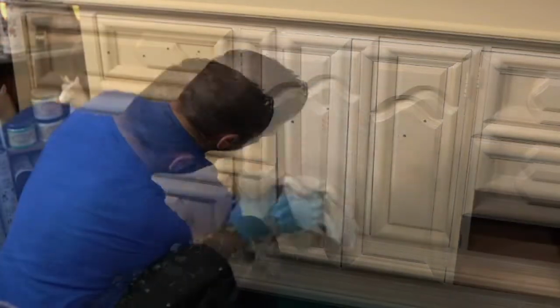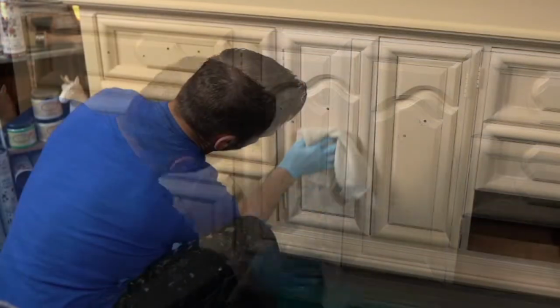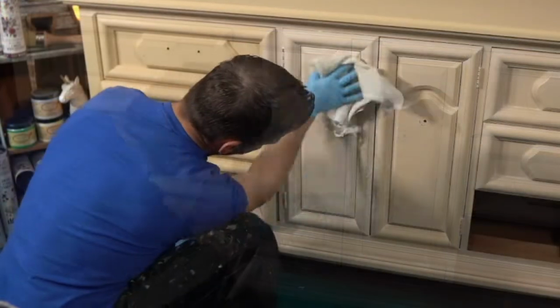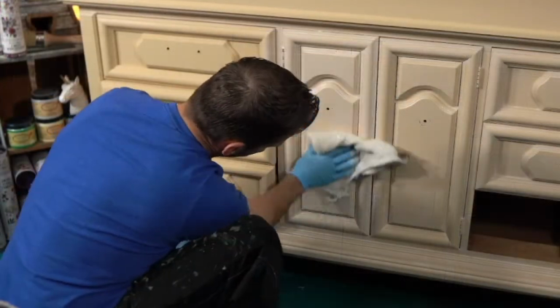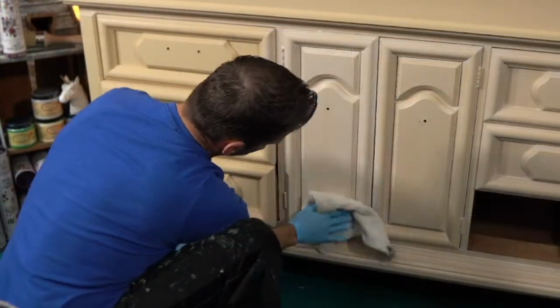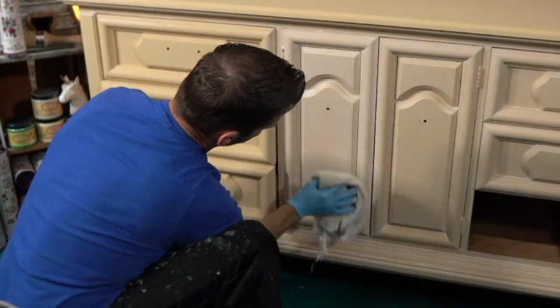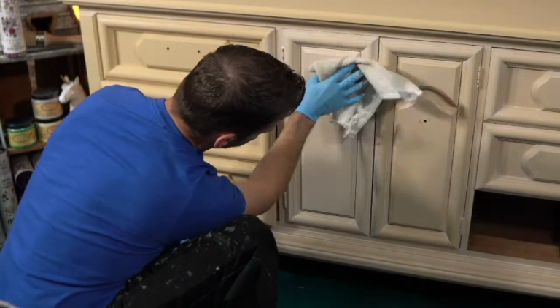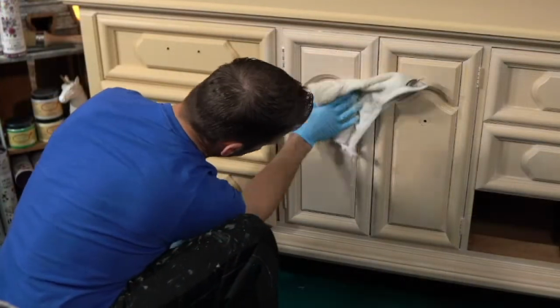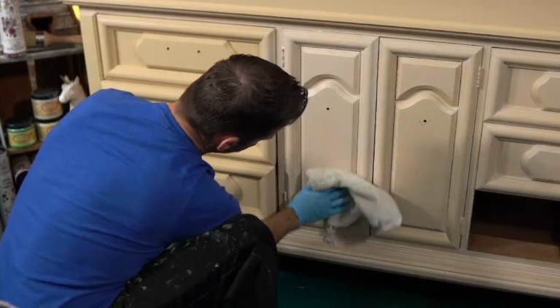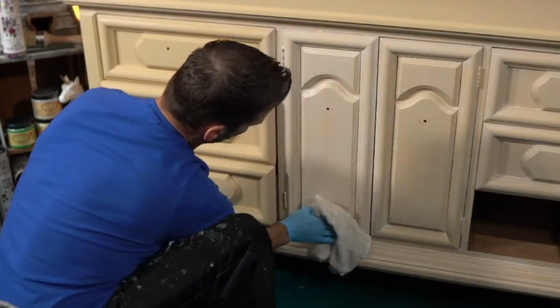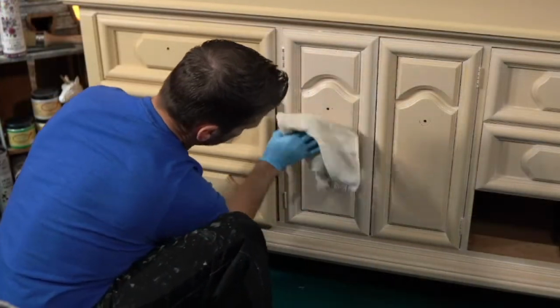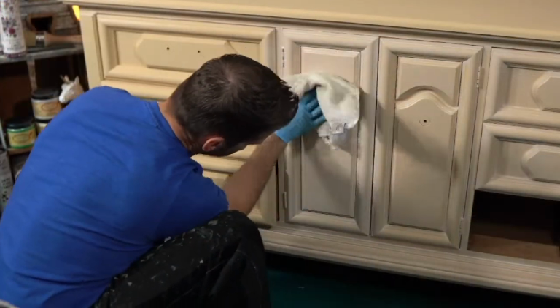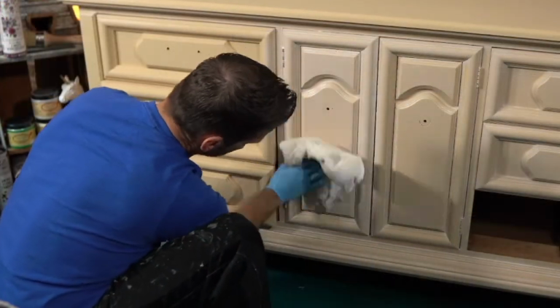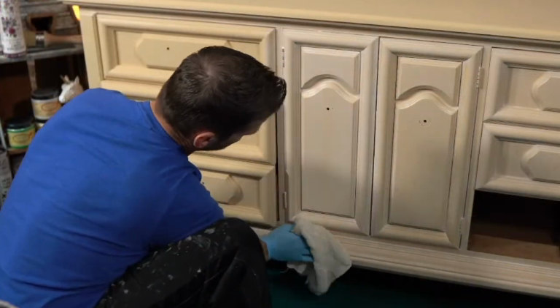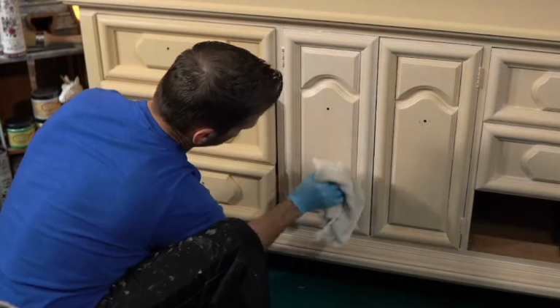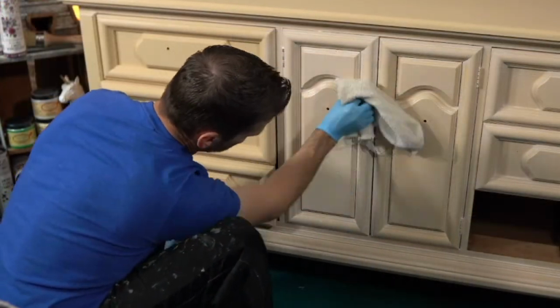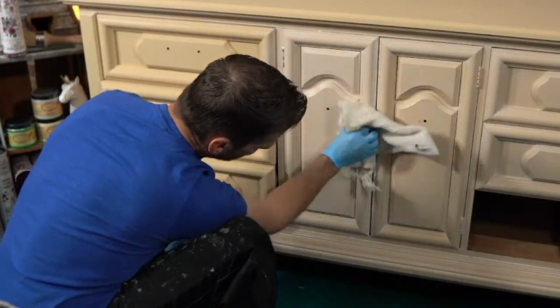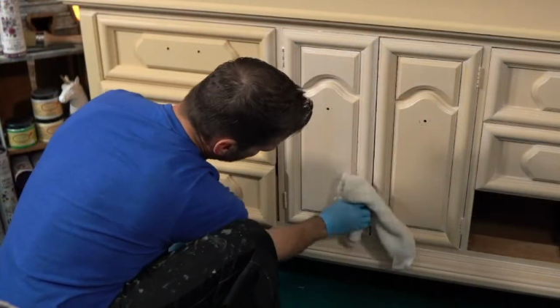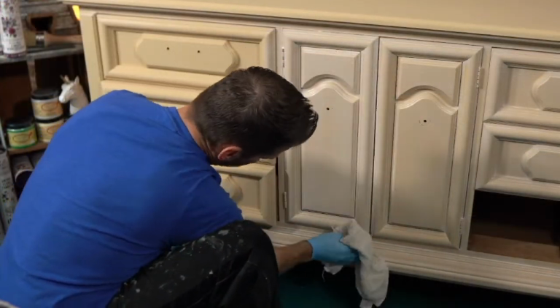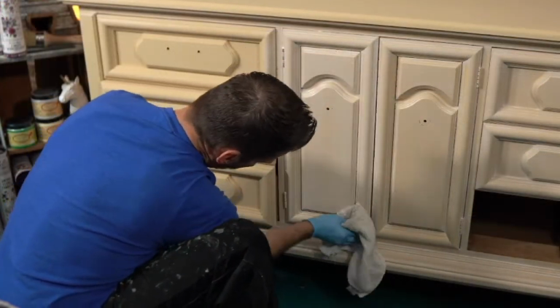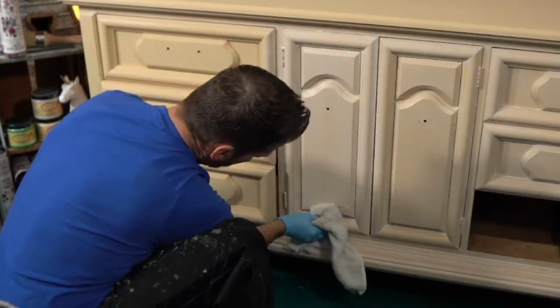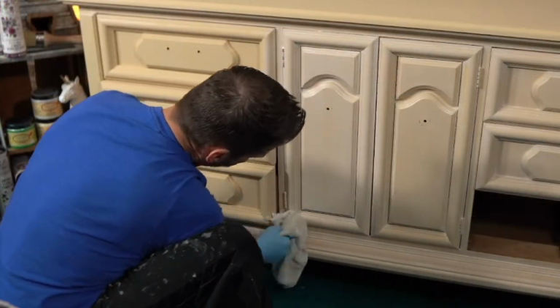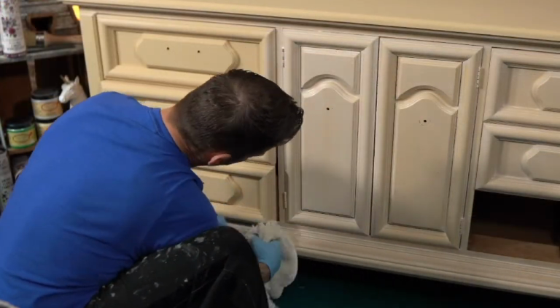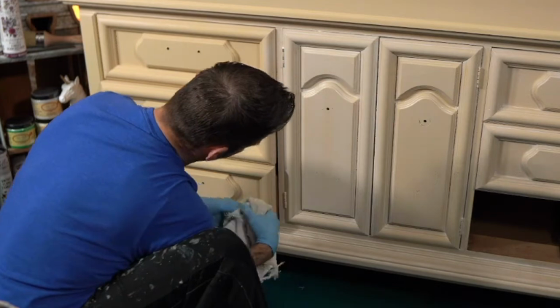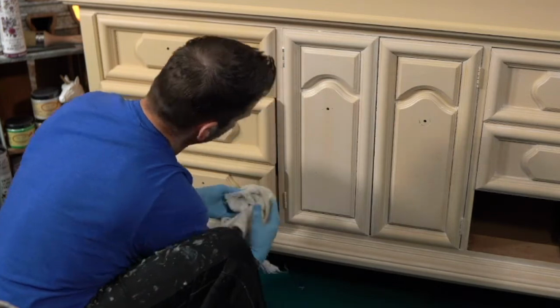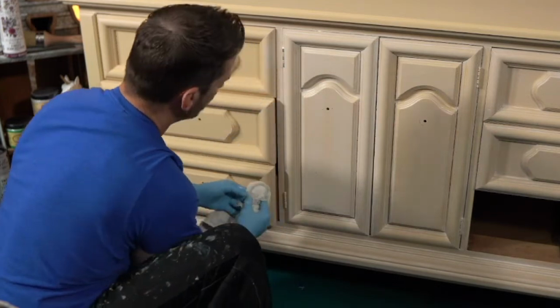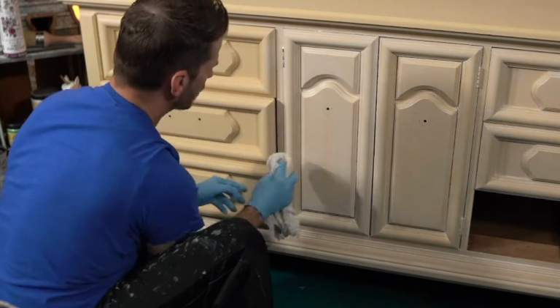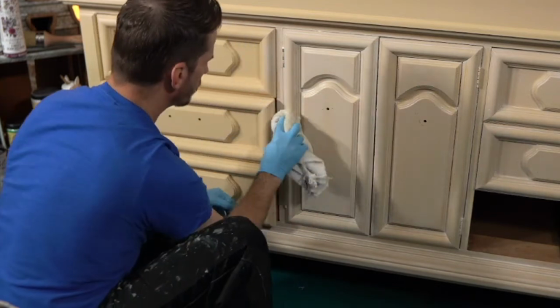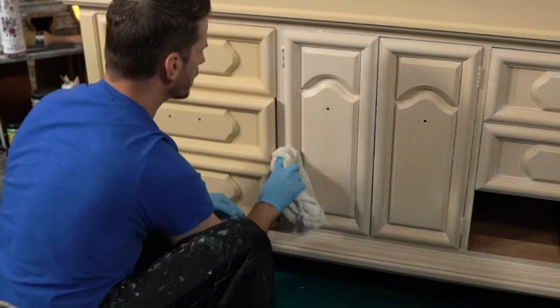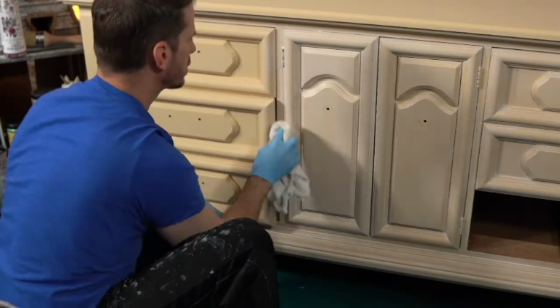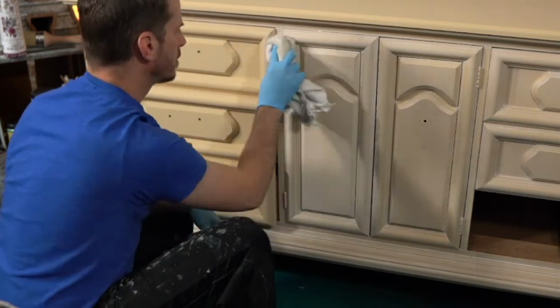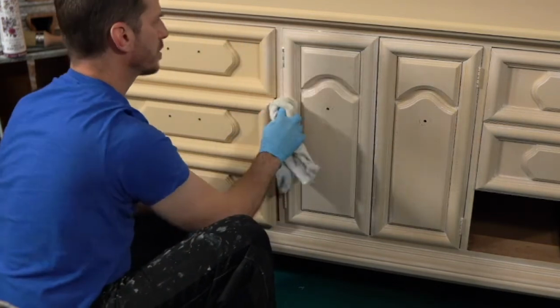I'm going to demonstrate wiping it down — the rag is pretty much removing the streaks.